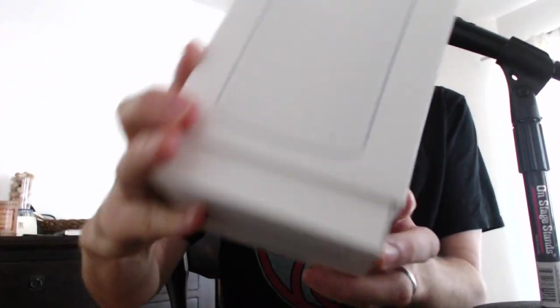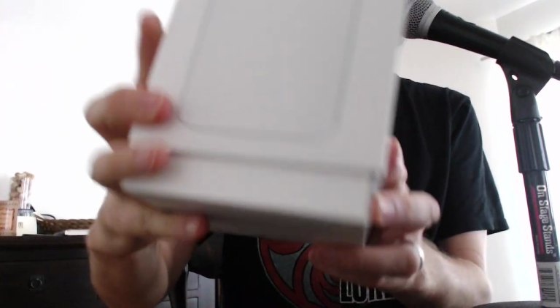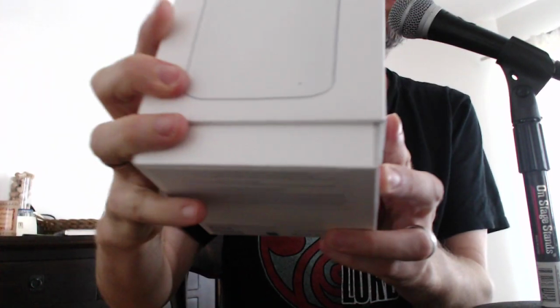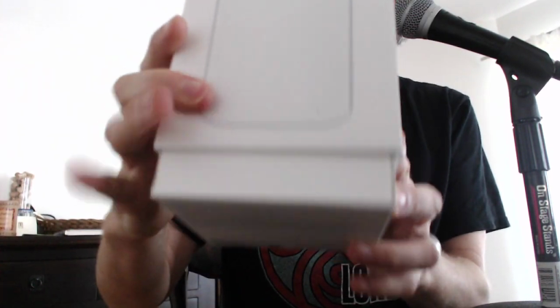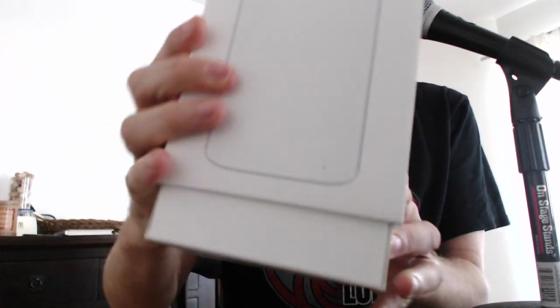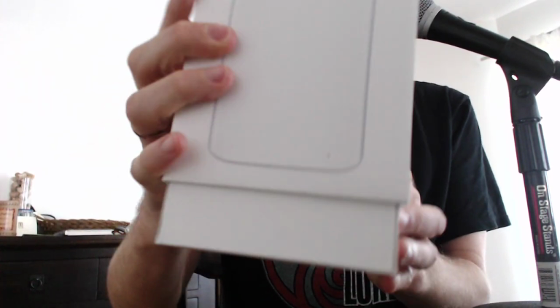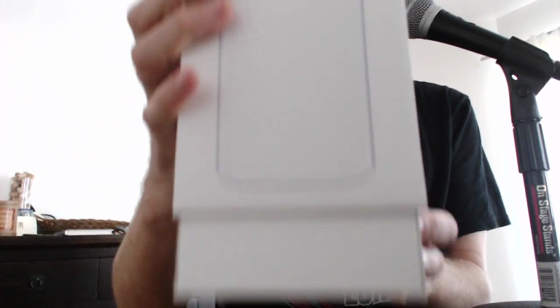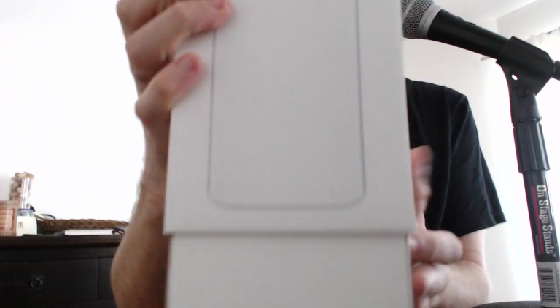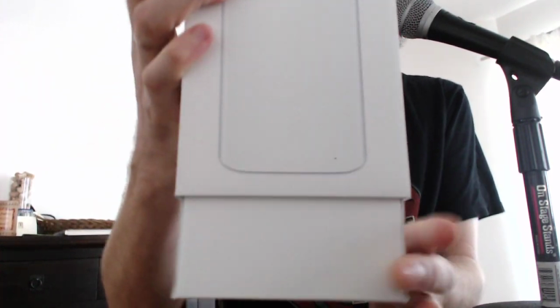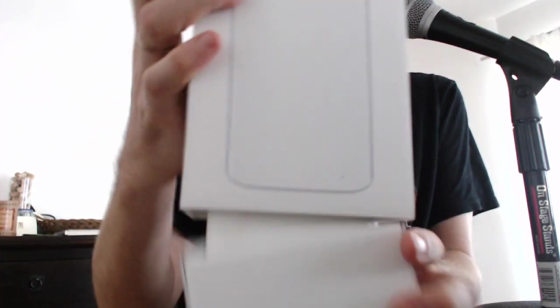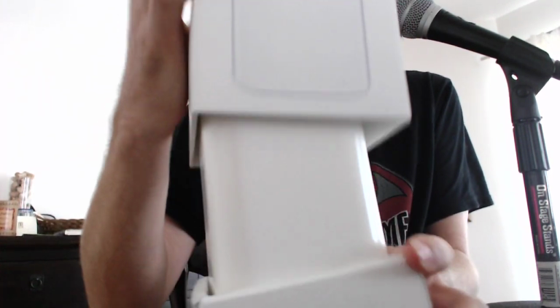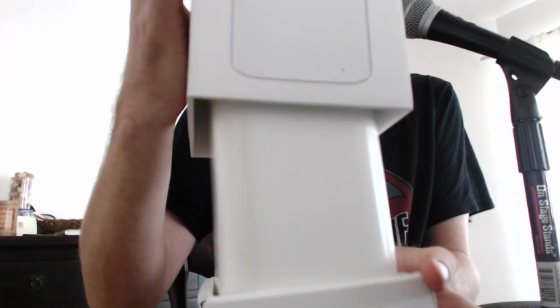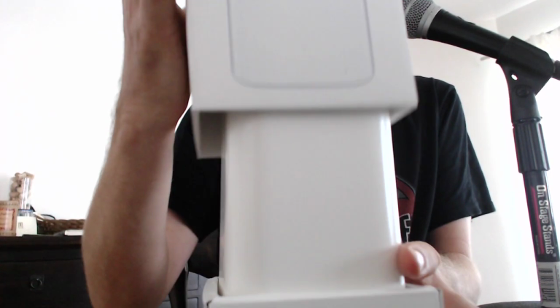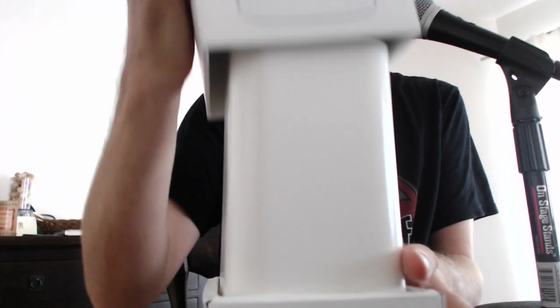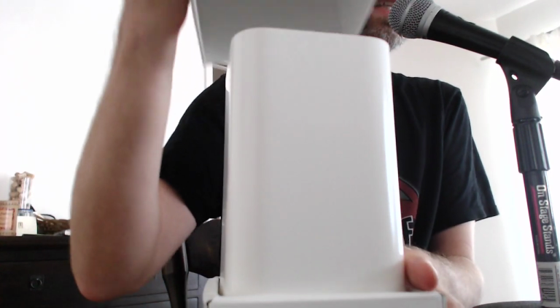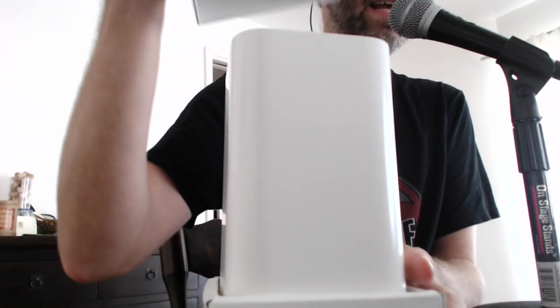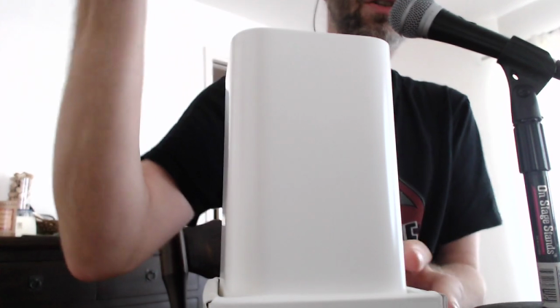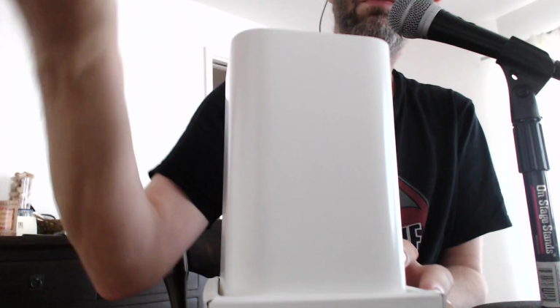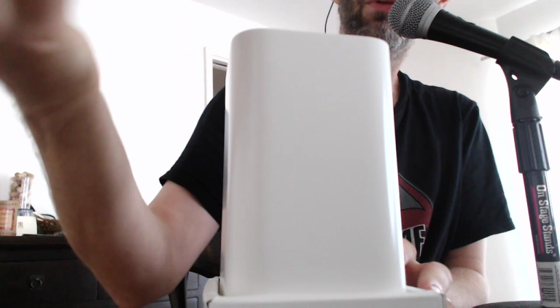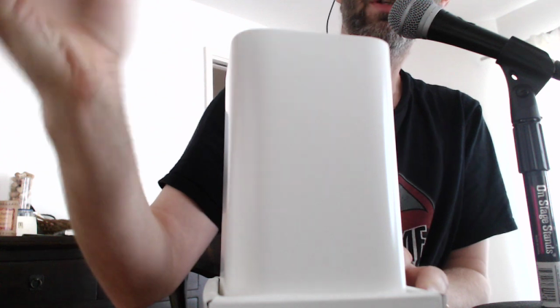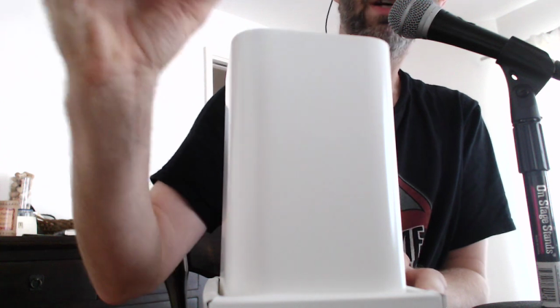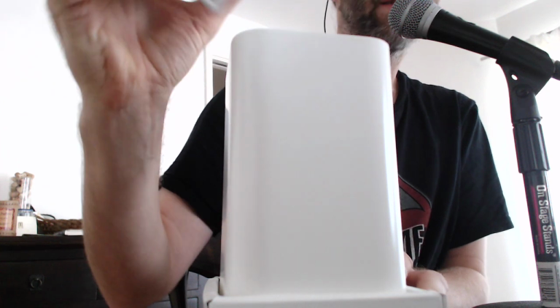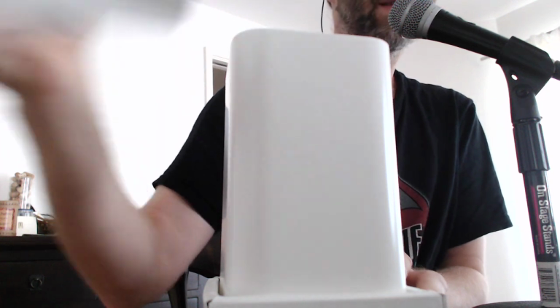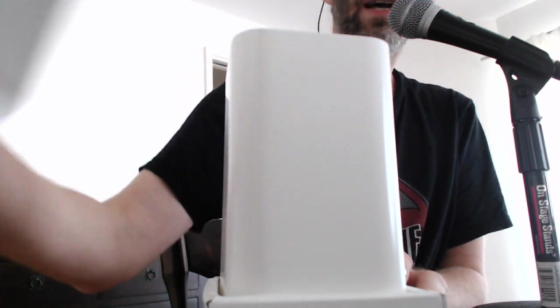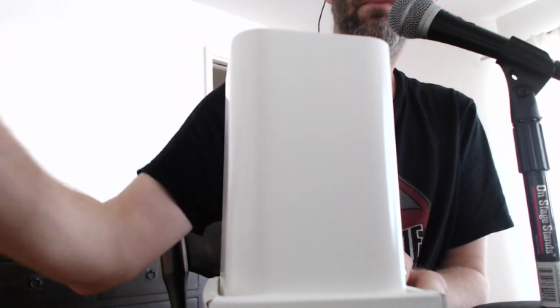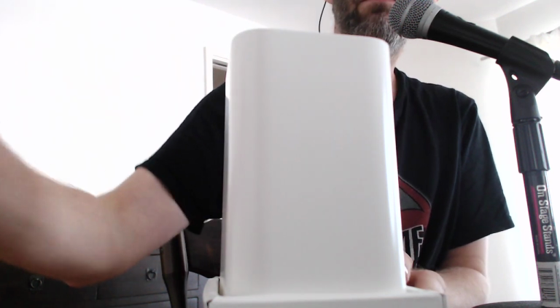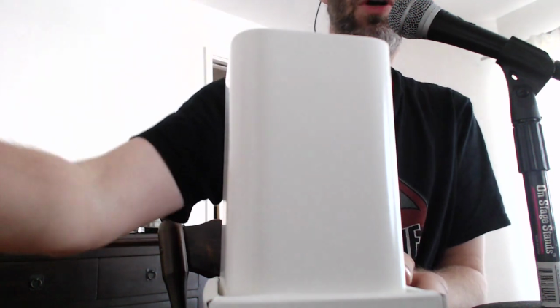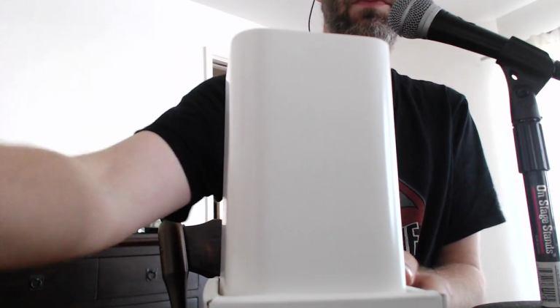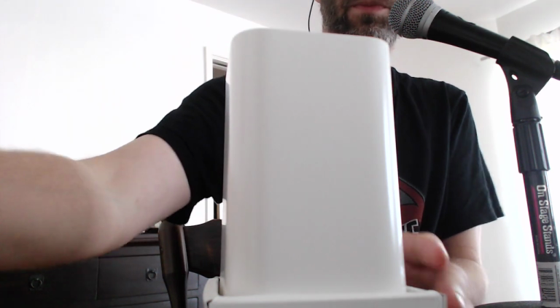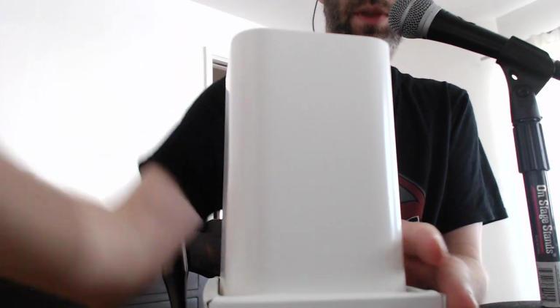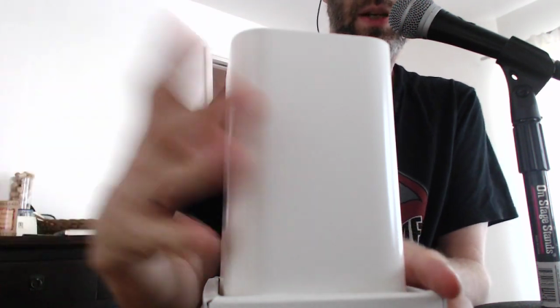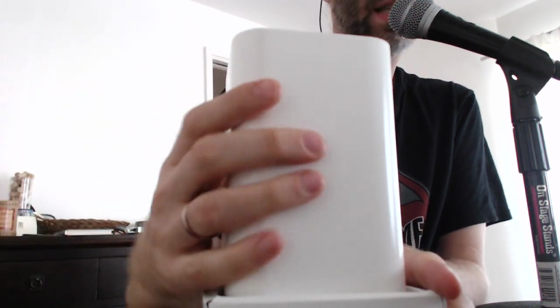Apple does love a nice box, doesn't it? Look at that. You just pull it right off the top. Boom. There it is.